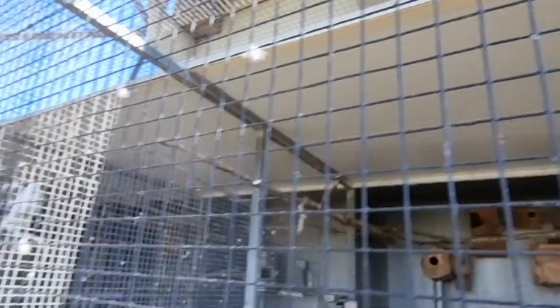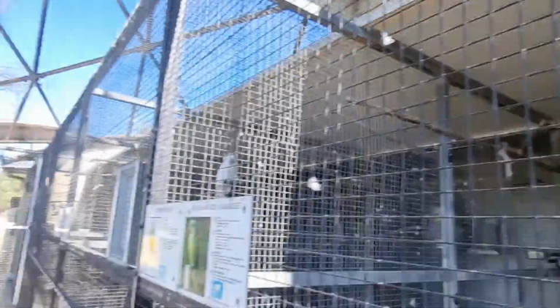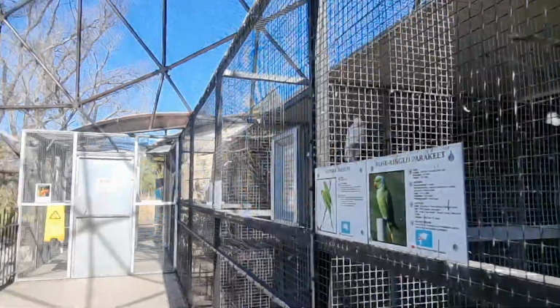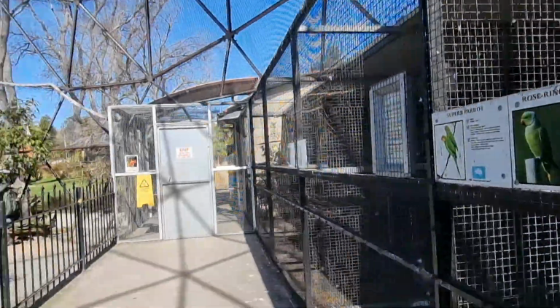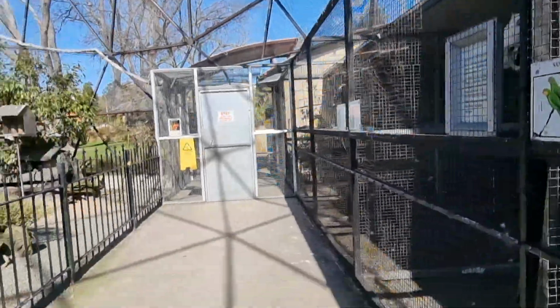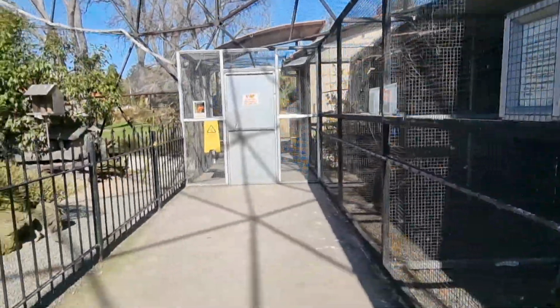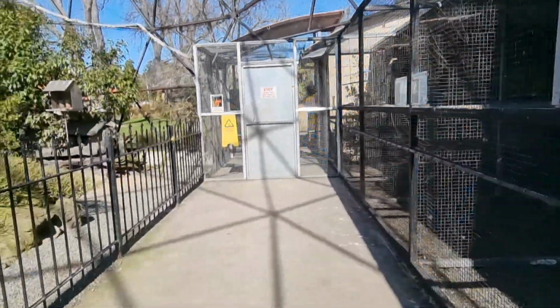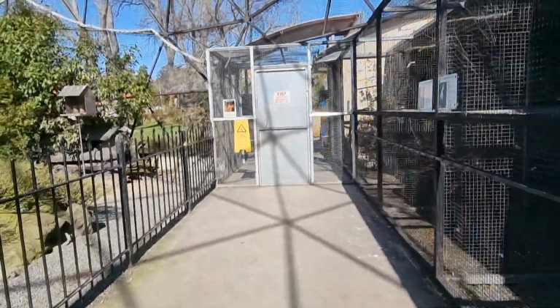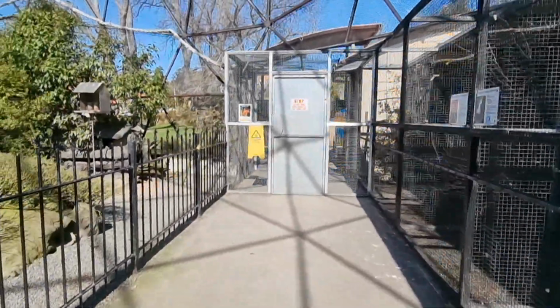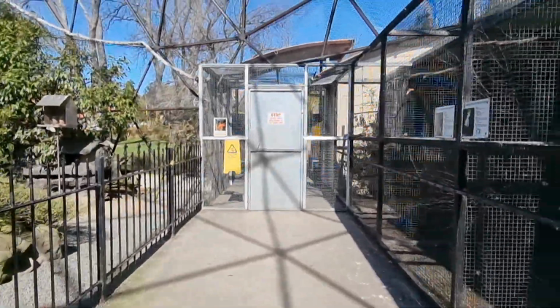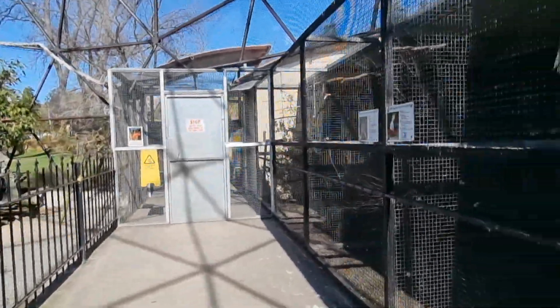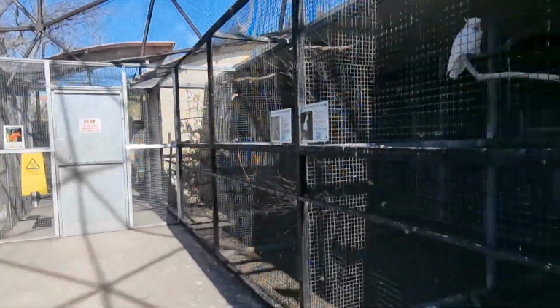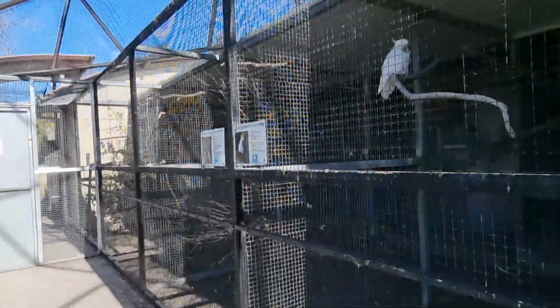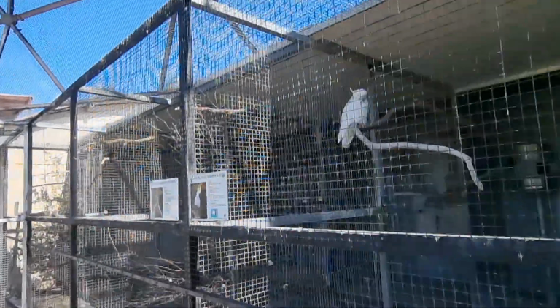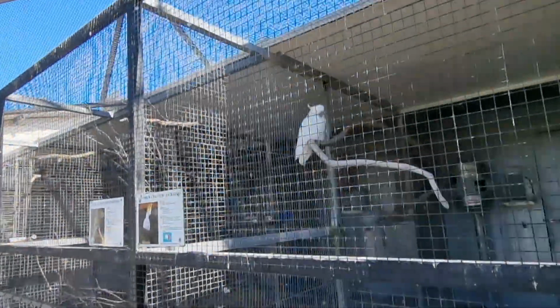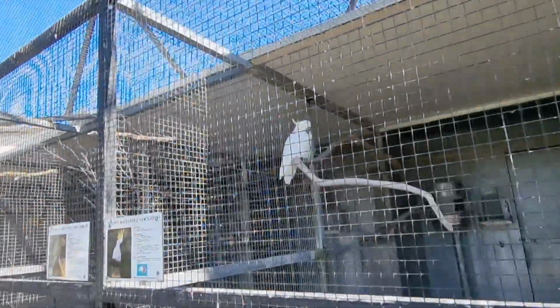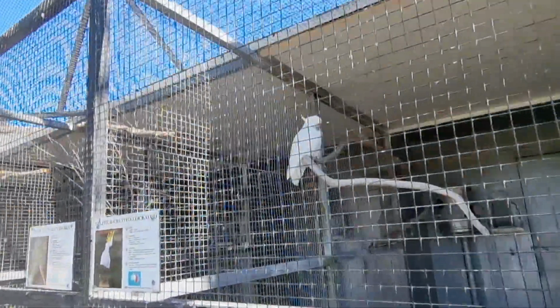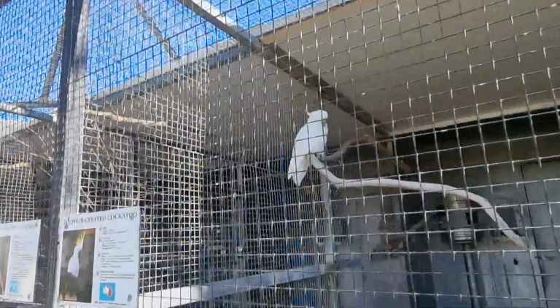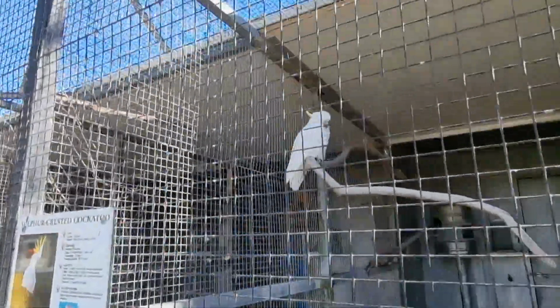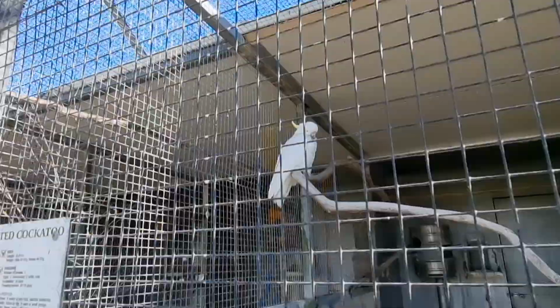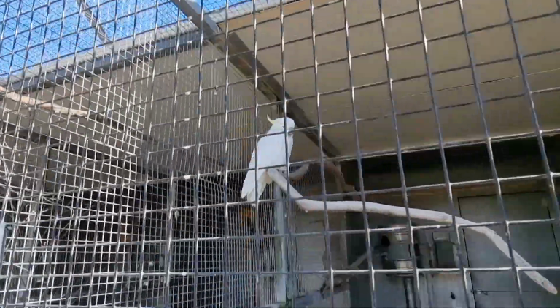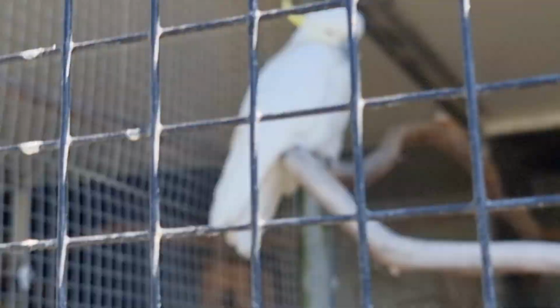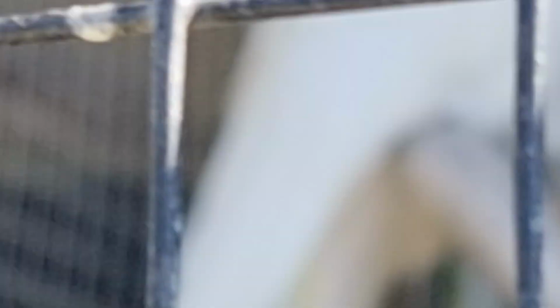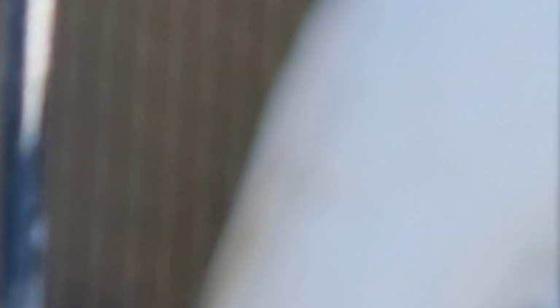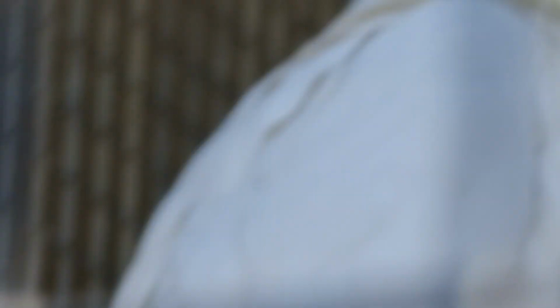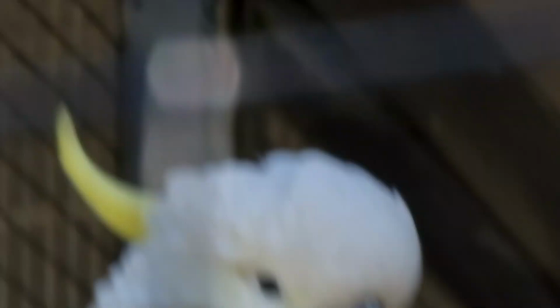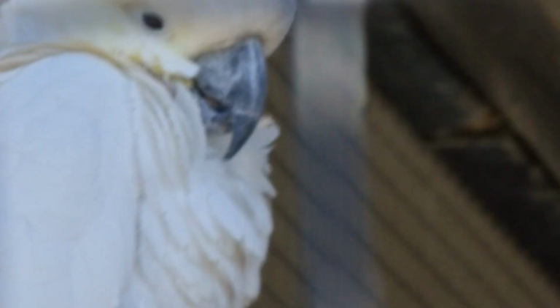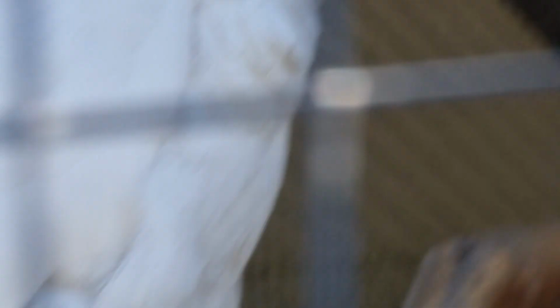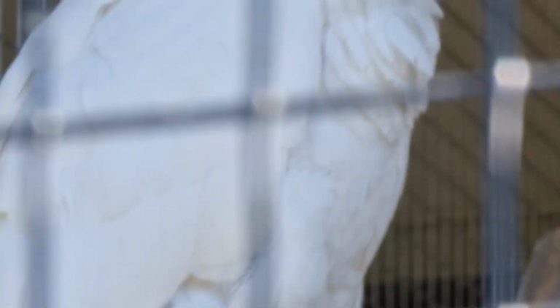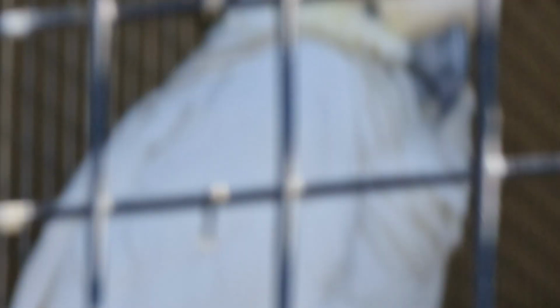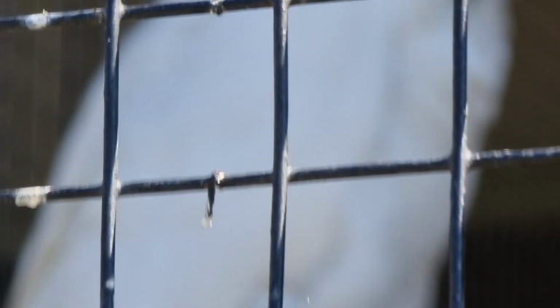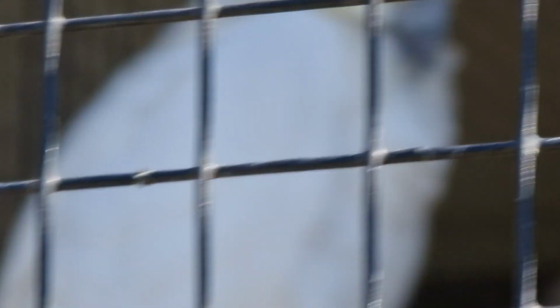Now what else can I find? Oh yeah, here's a Sulphur-crested Cockatoo. Oh, that one's done.